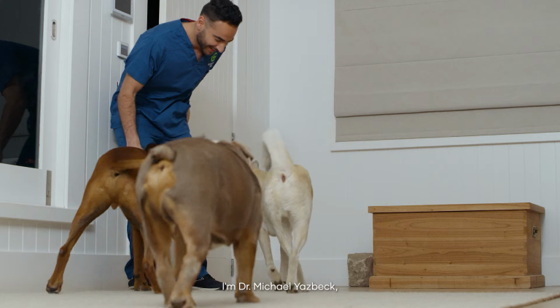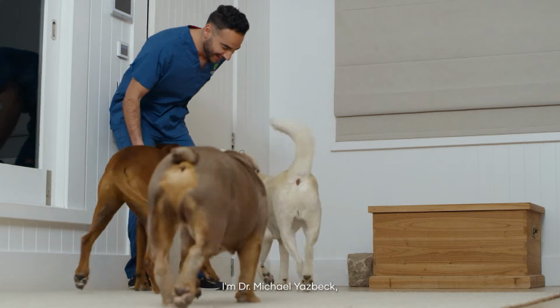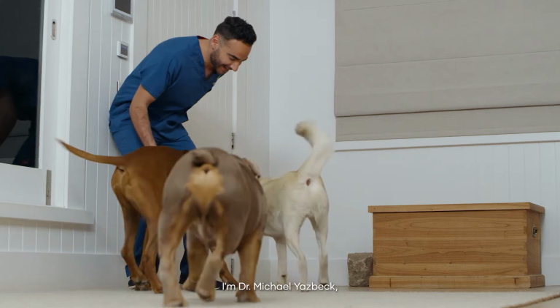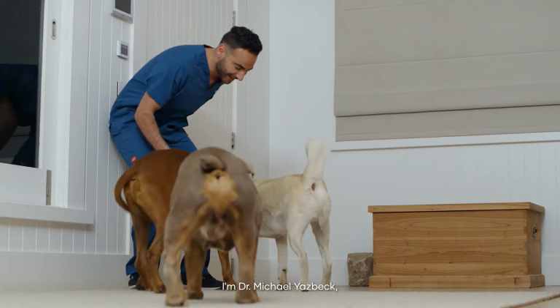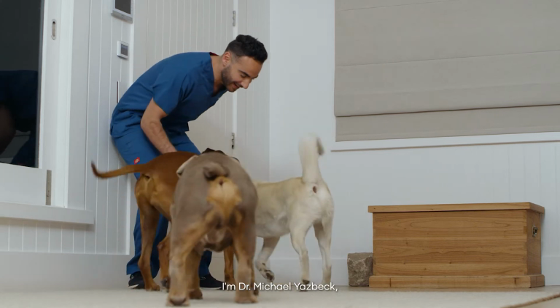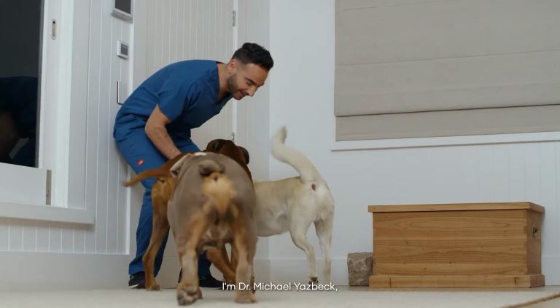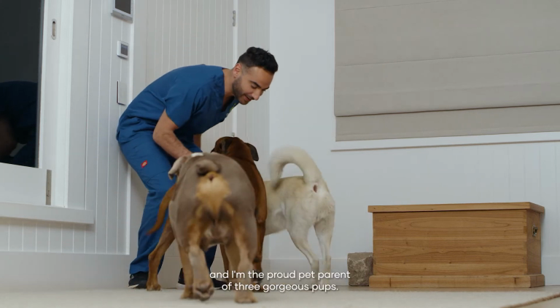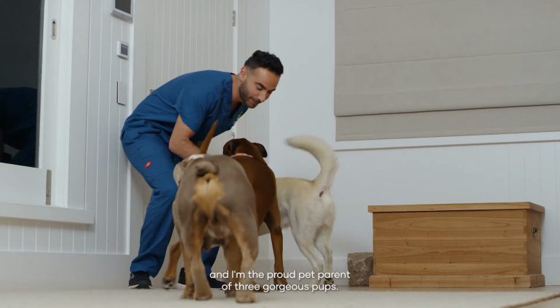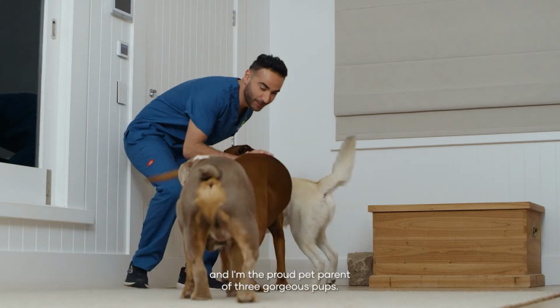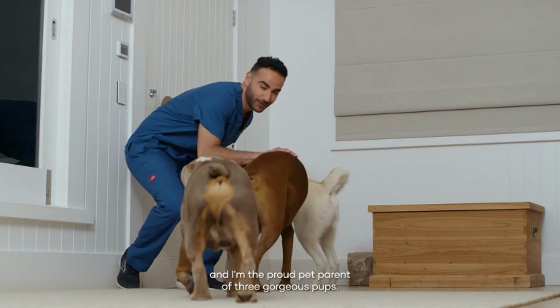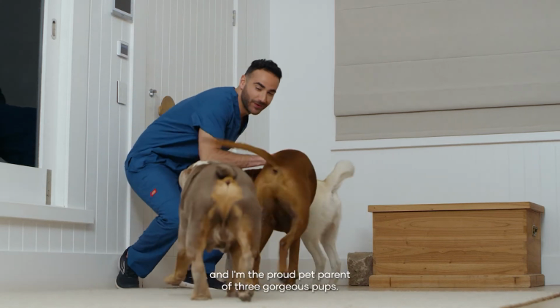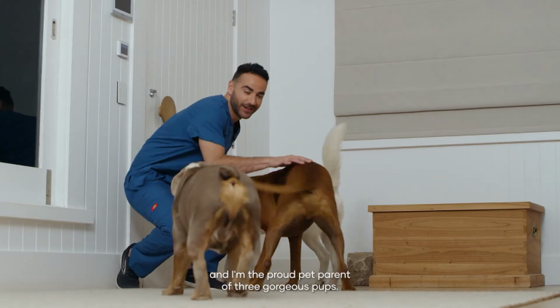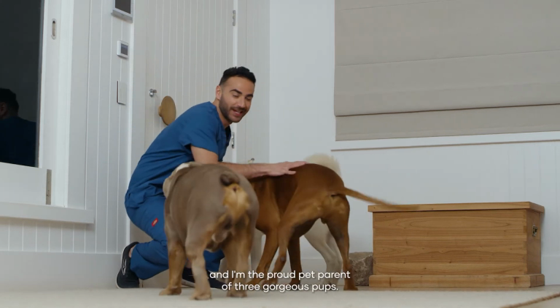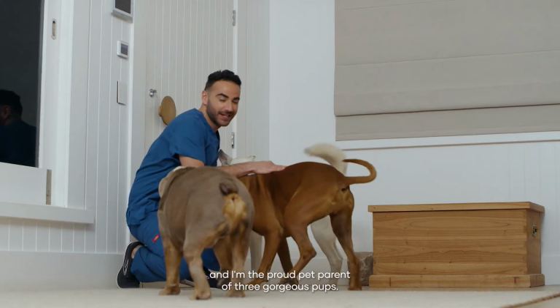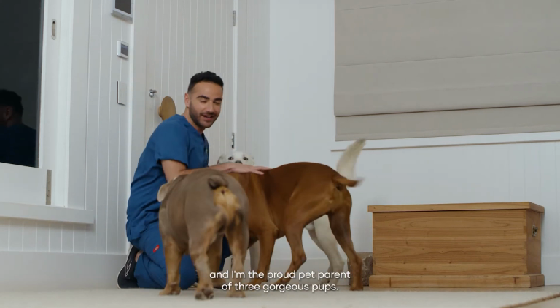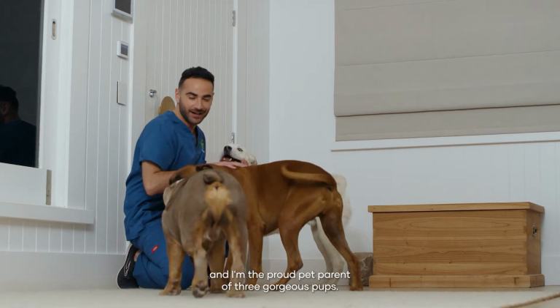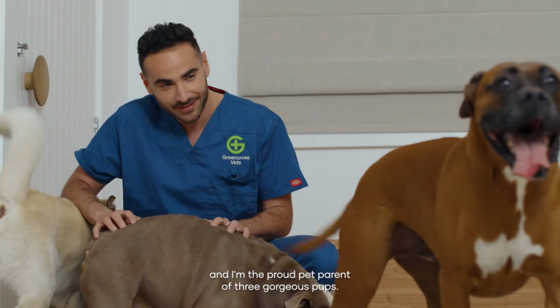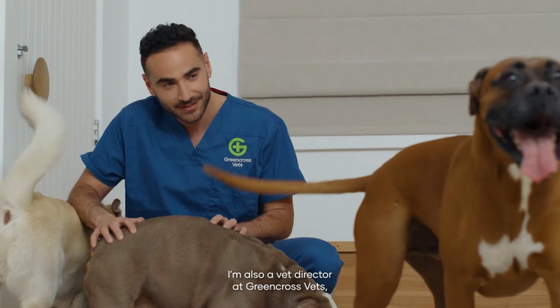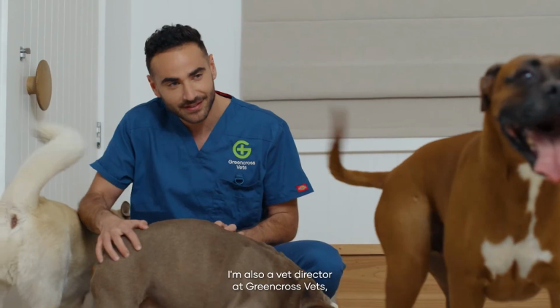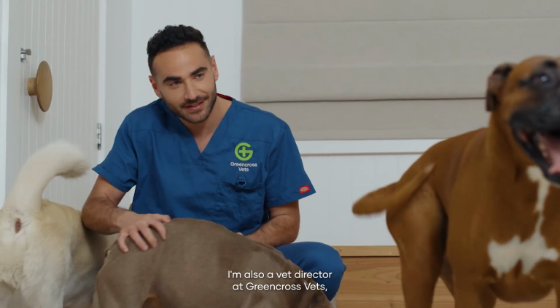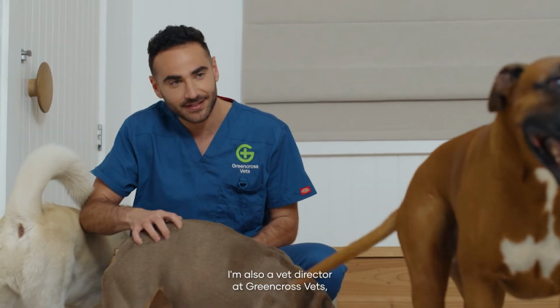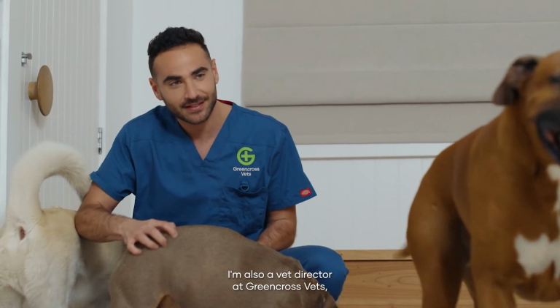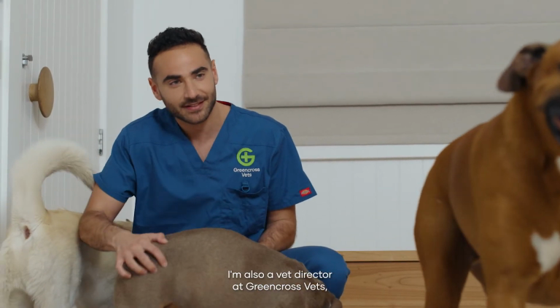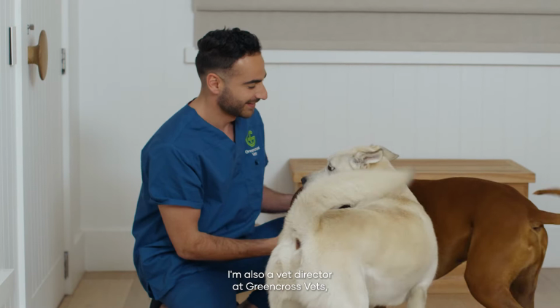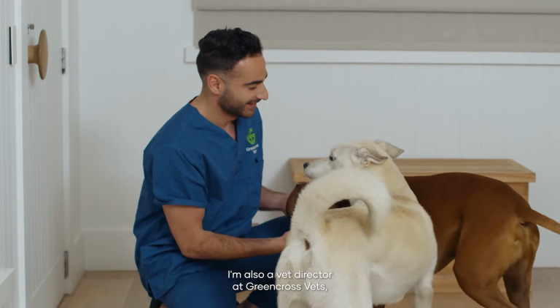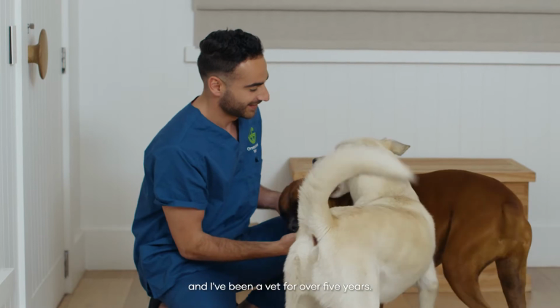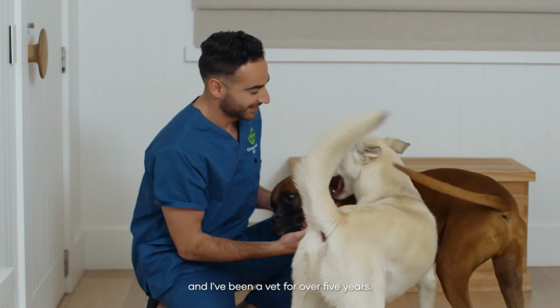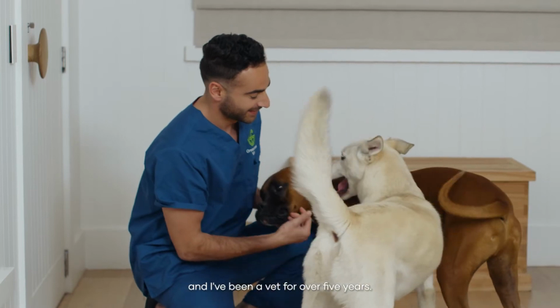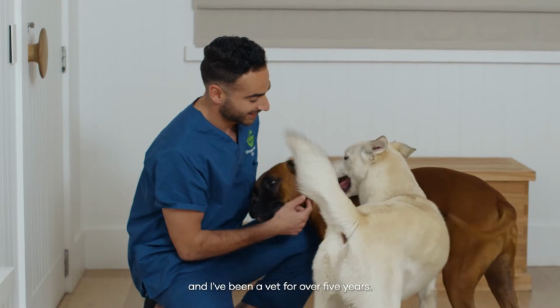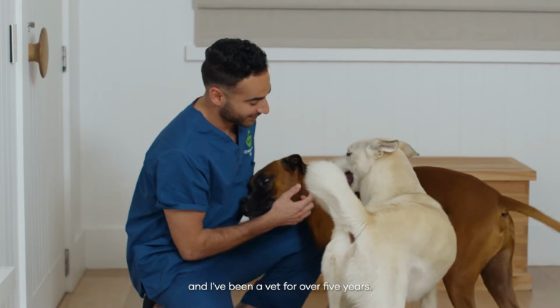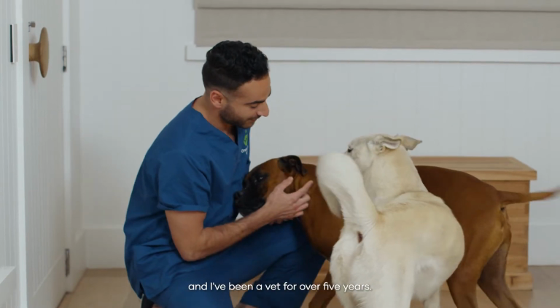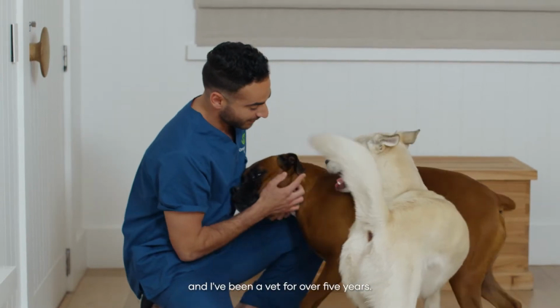I'm Dr. Michael Yazbek and I'm the proud pet parent of three gorgeous pups. I'm also a vet director at Green Cross Vets and have been a vet for over five years.